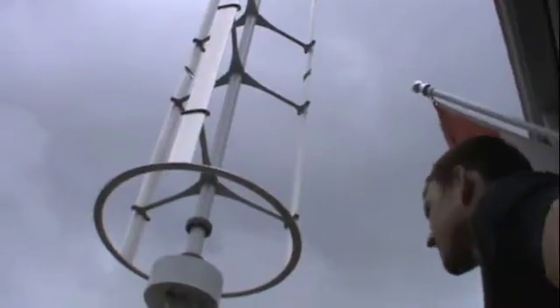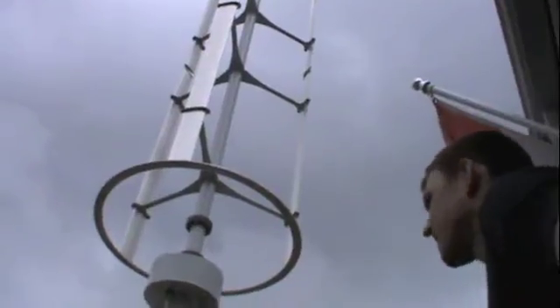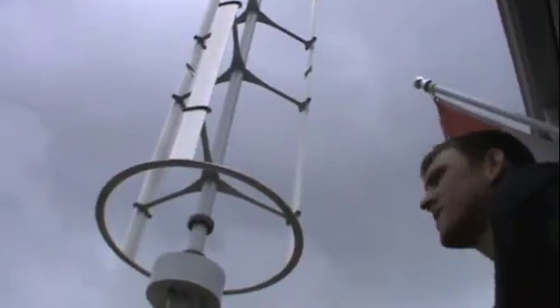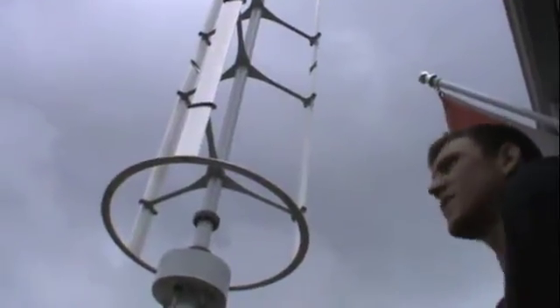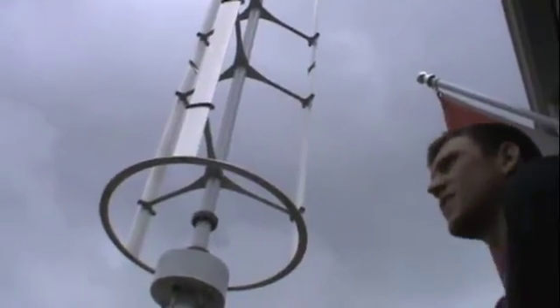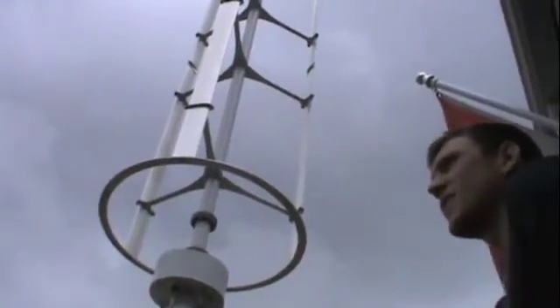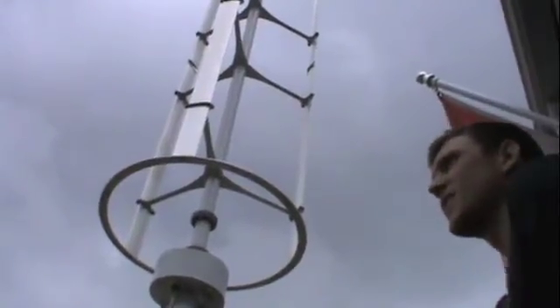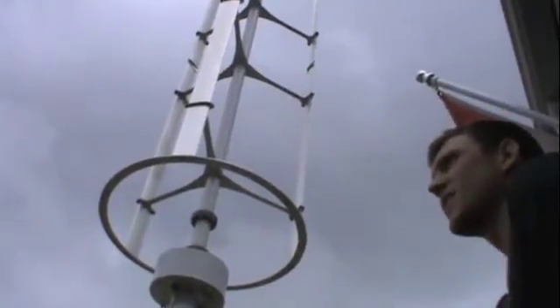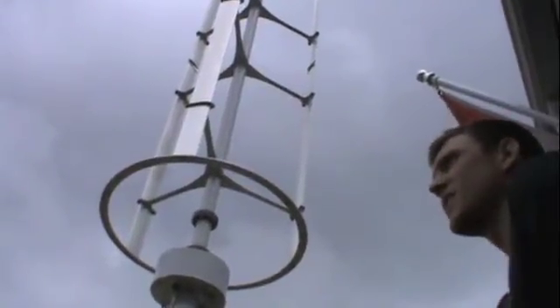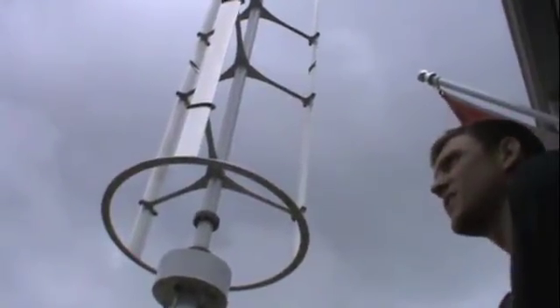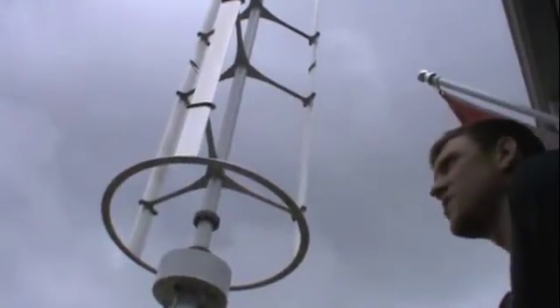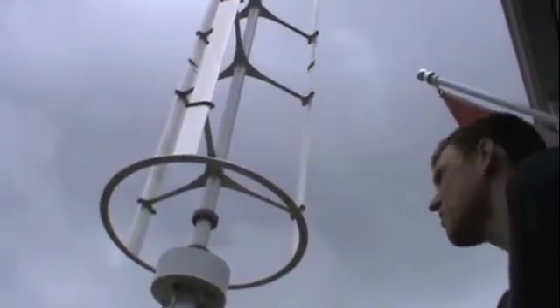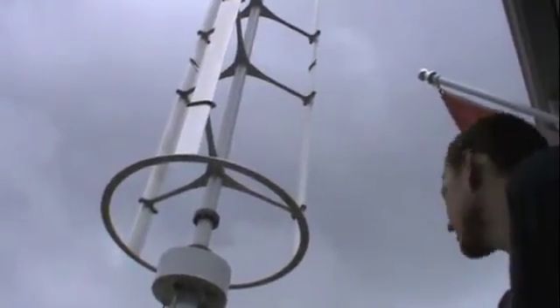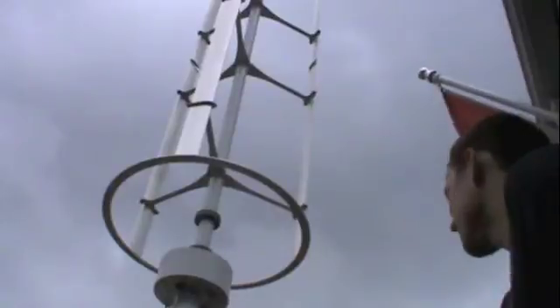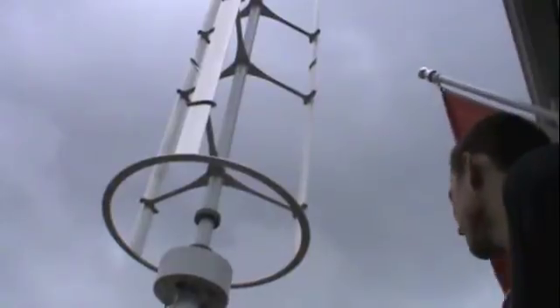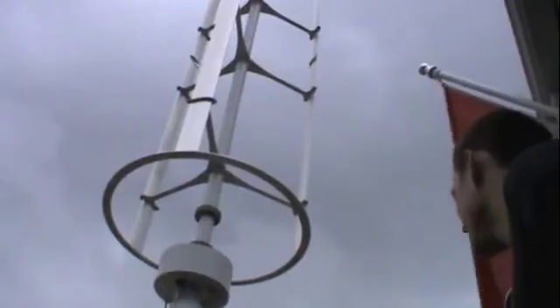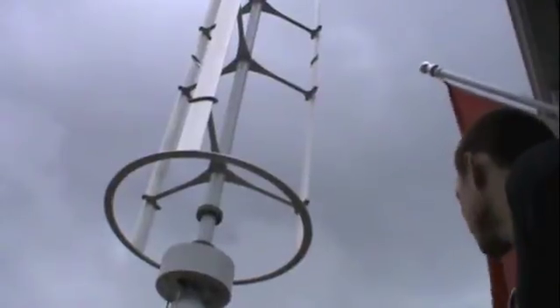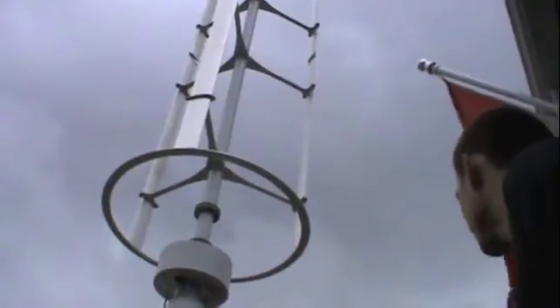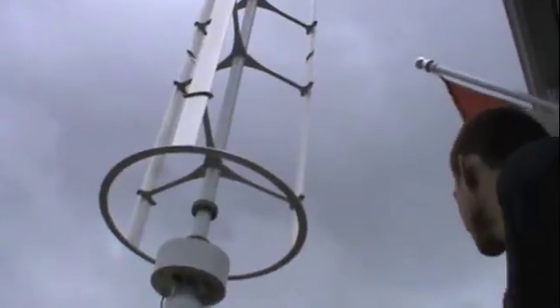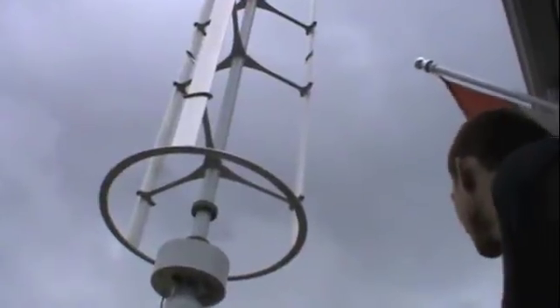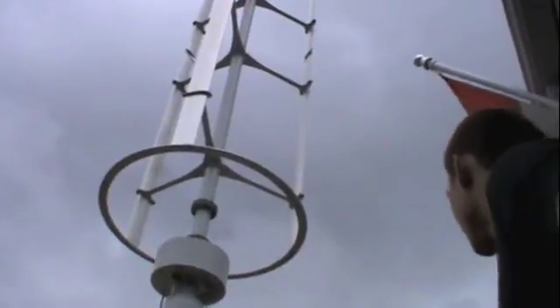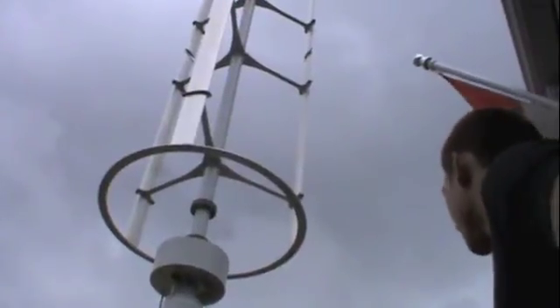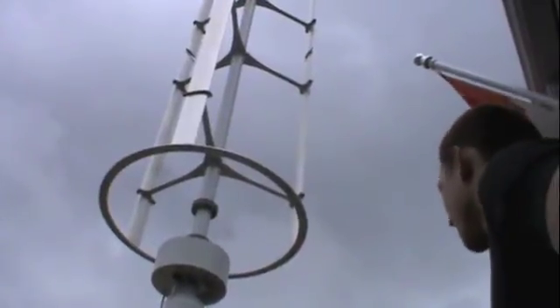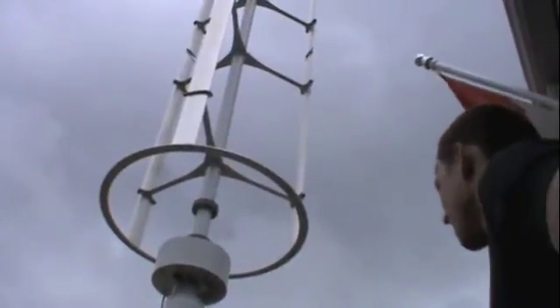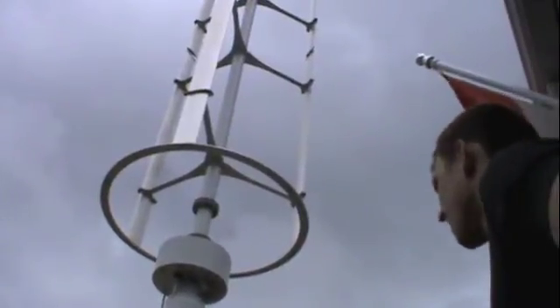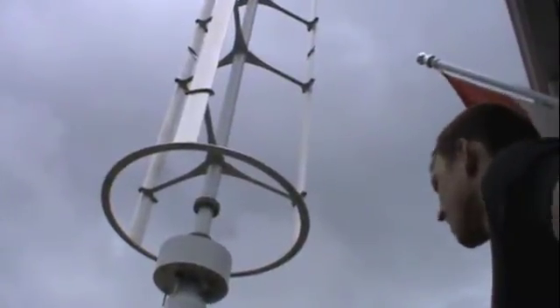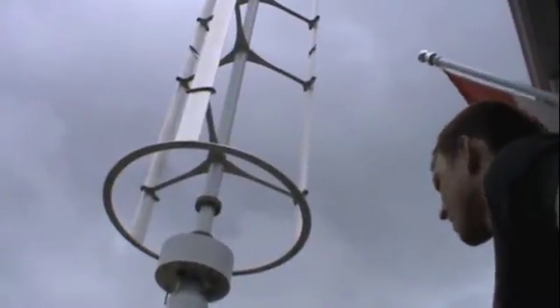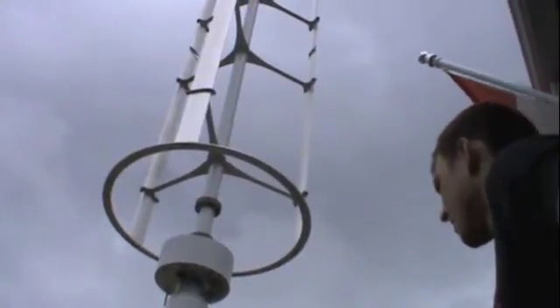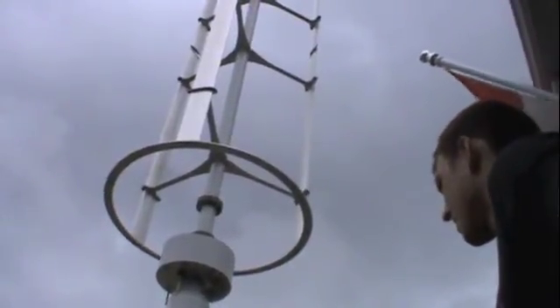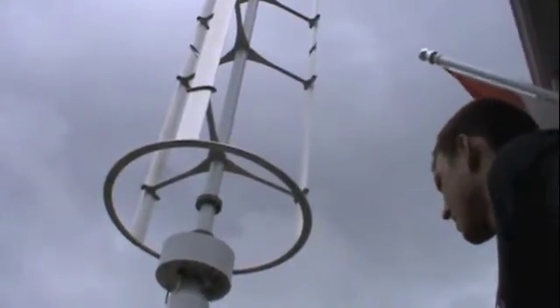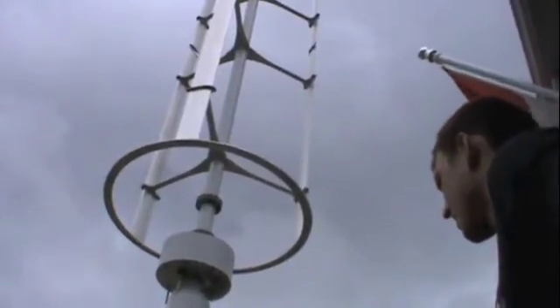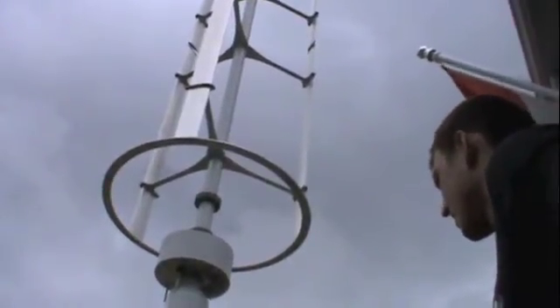Innovative designs such as the windspire wind turbine are helping to lead the way in the renewable energy revolution.